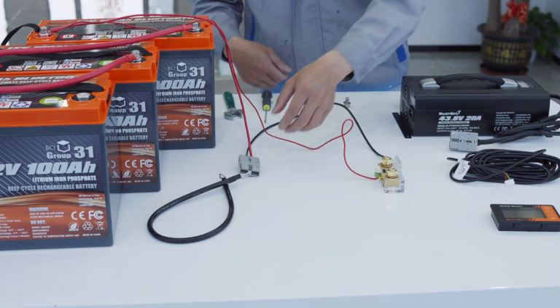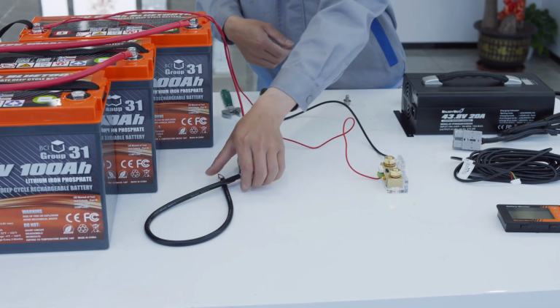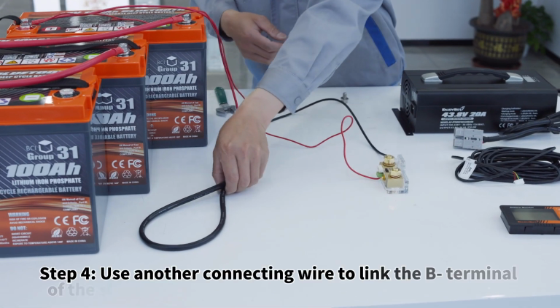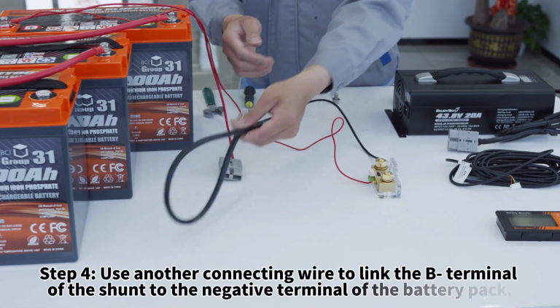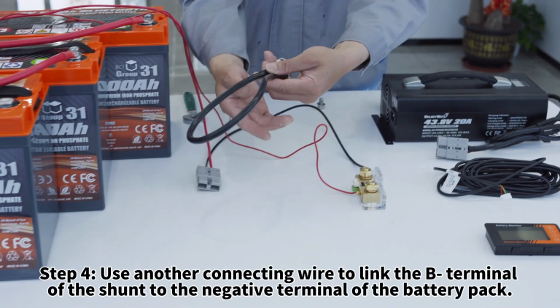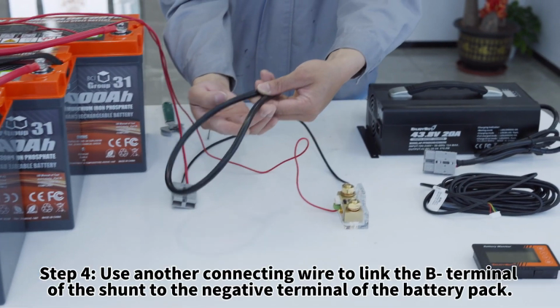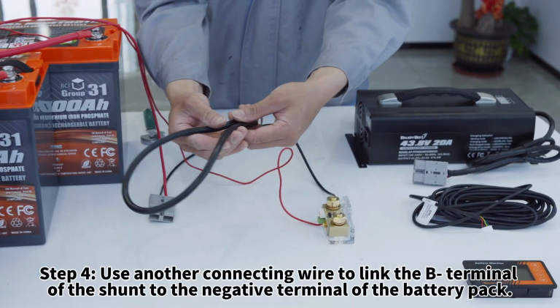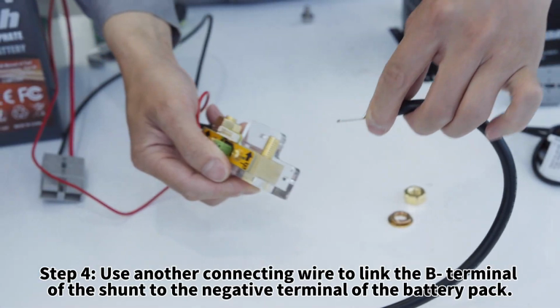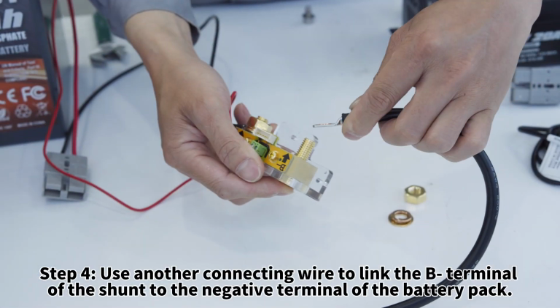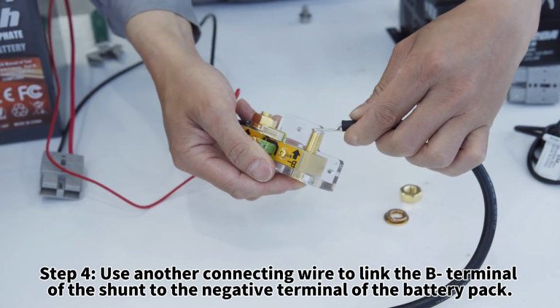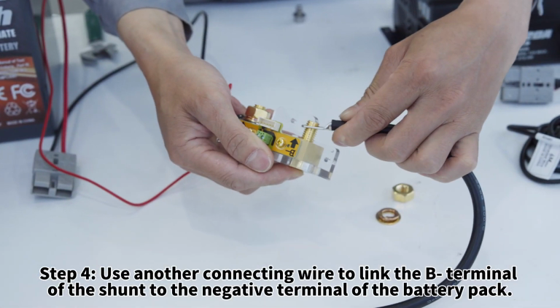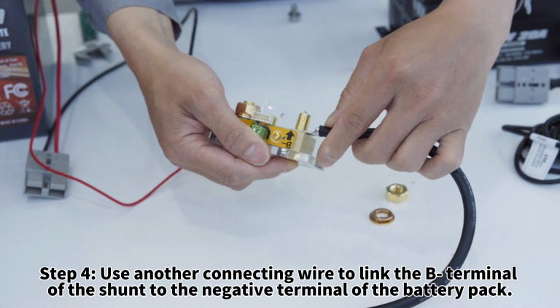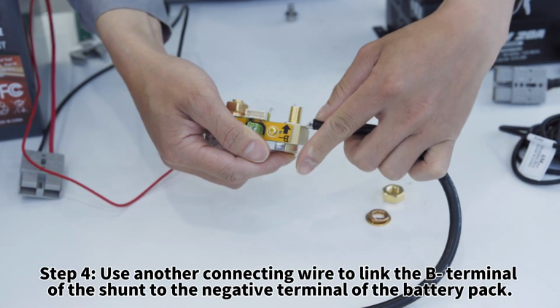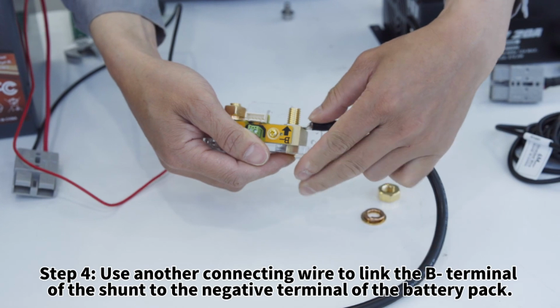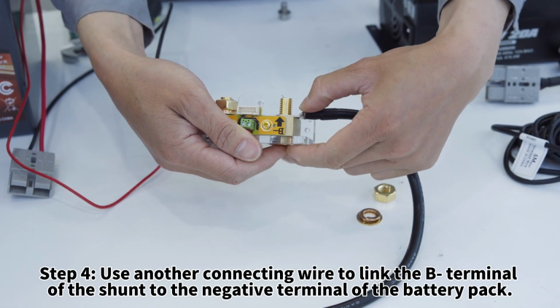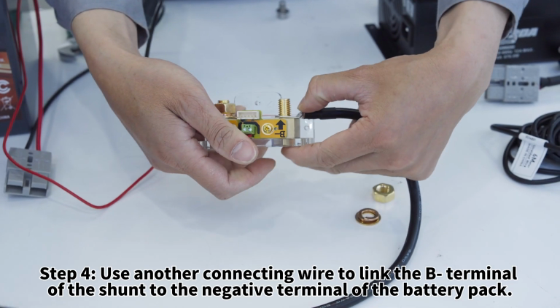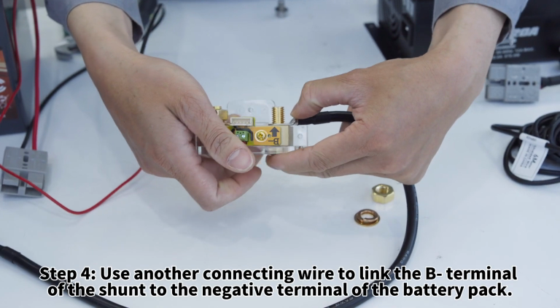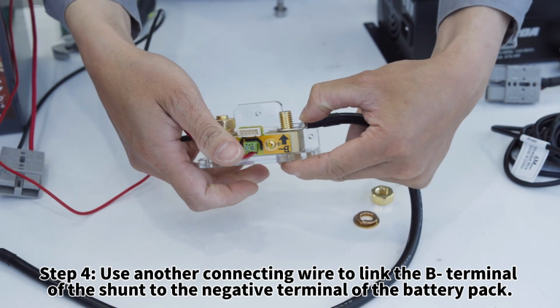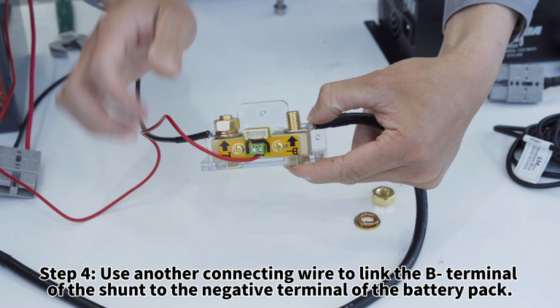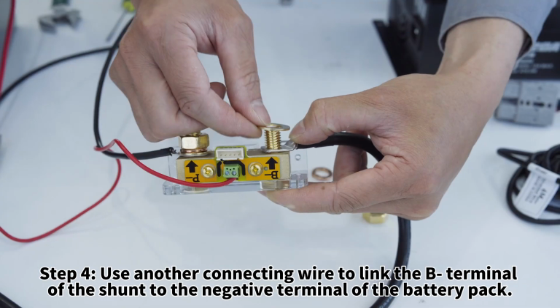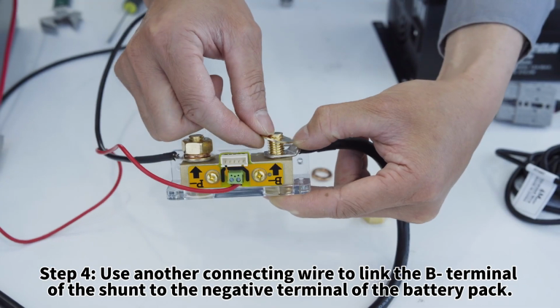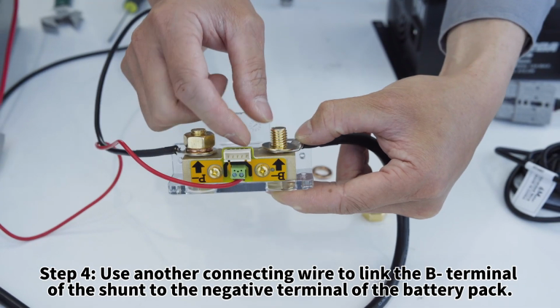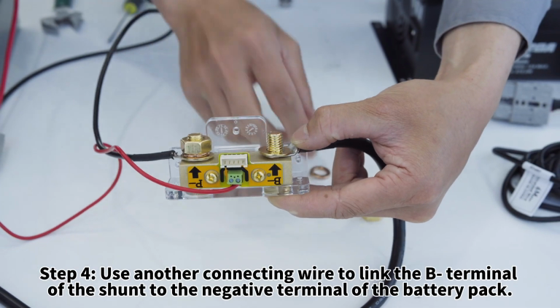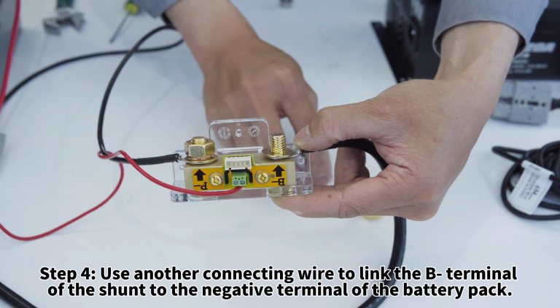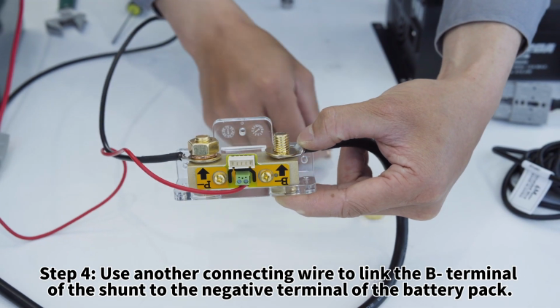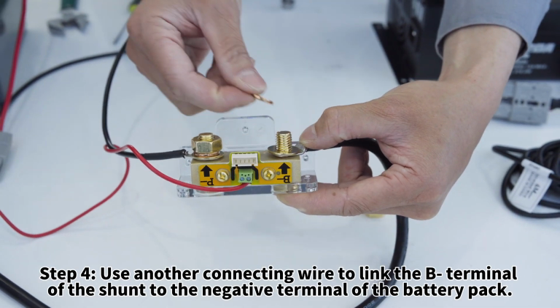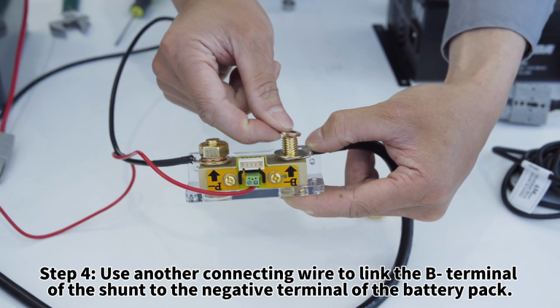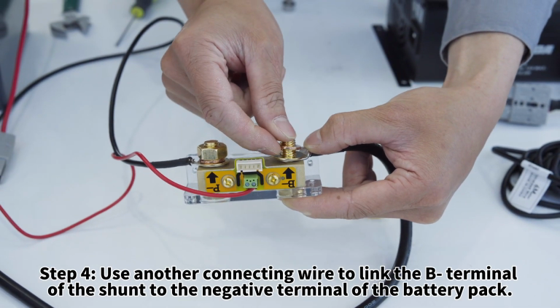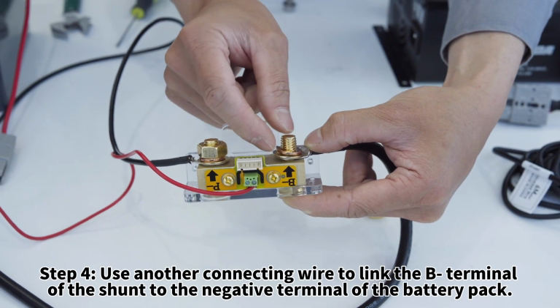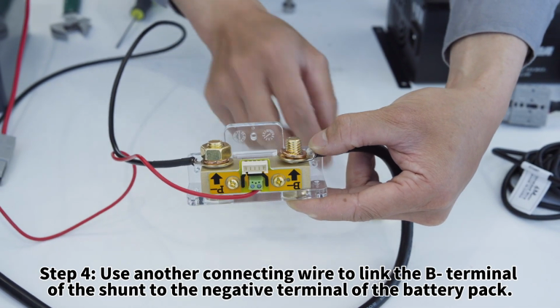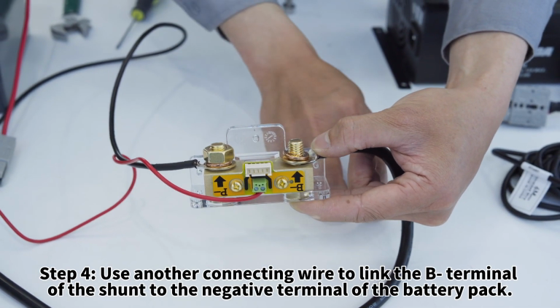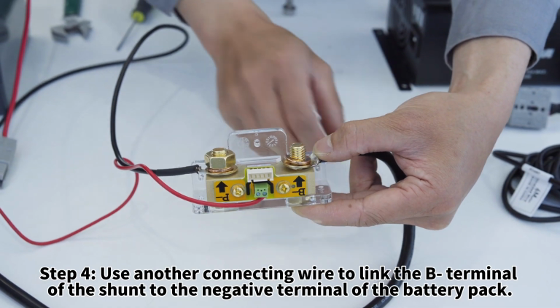Step four: use another connecting wire to link the B- terminal of the shunt to the negative terminal of the battery pack.